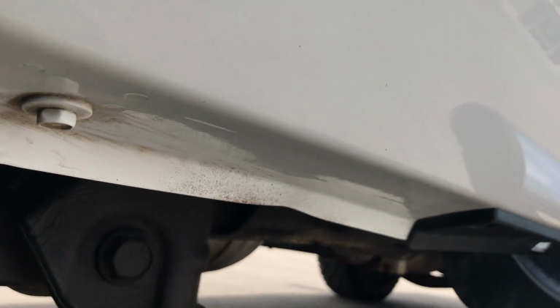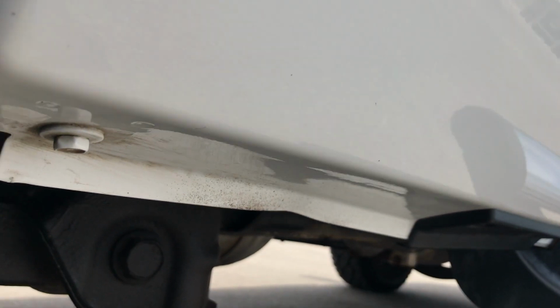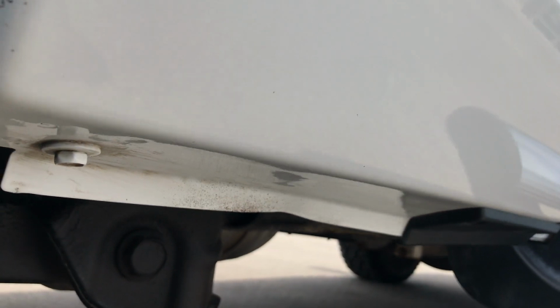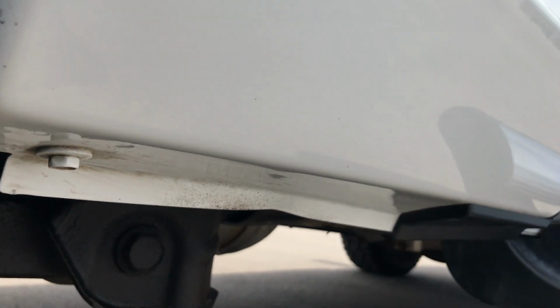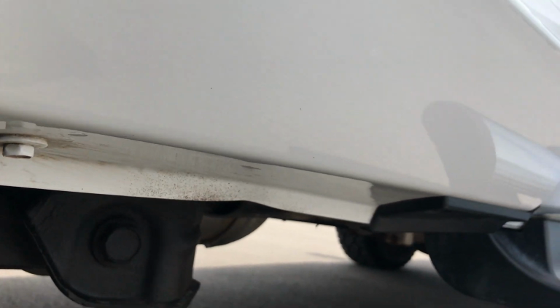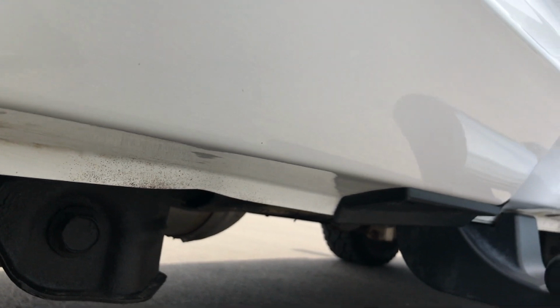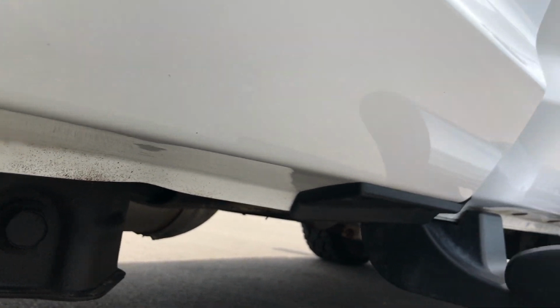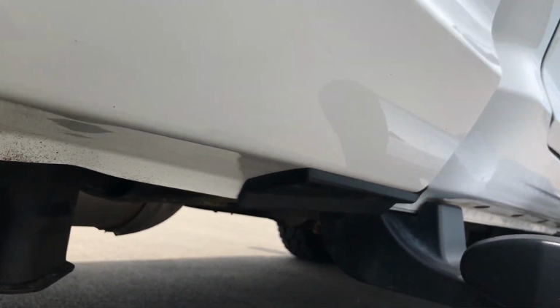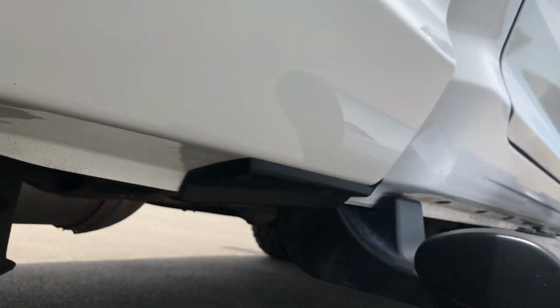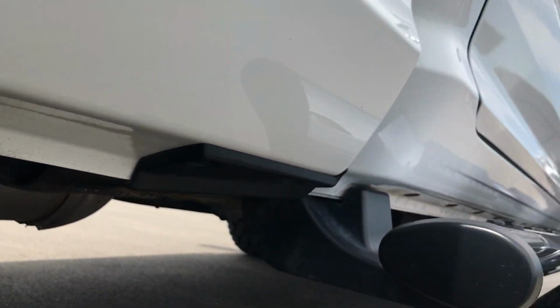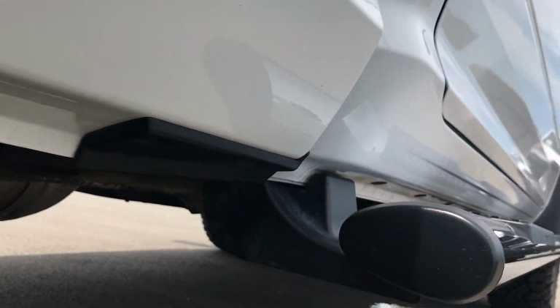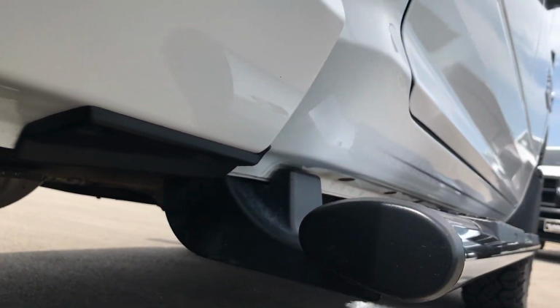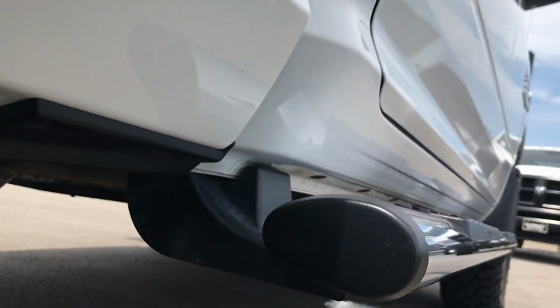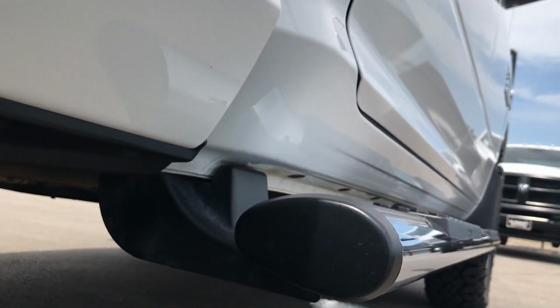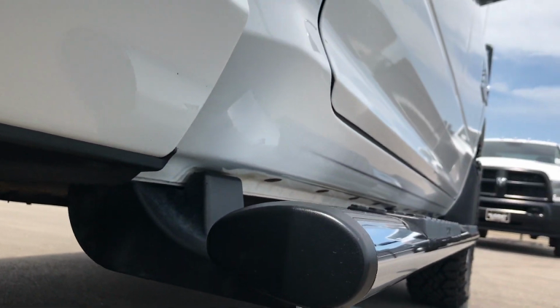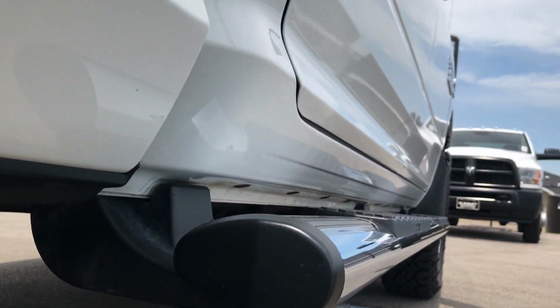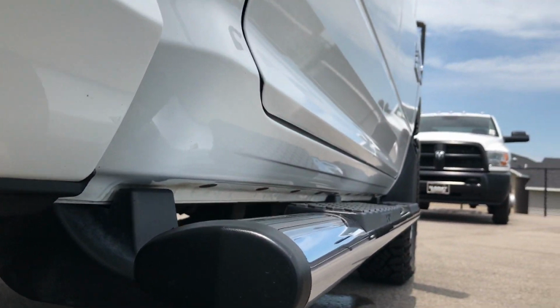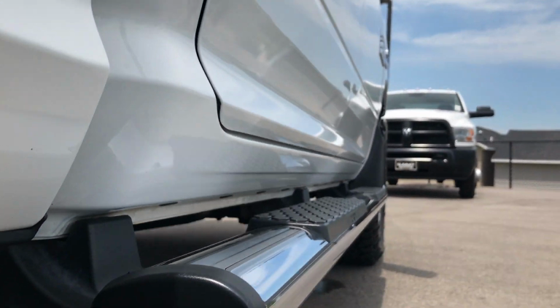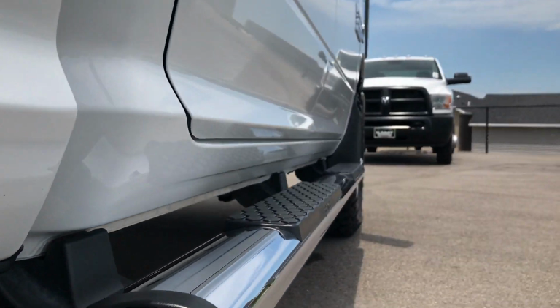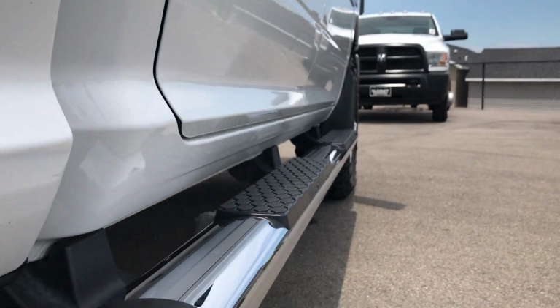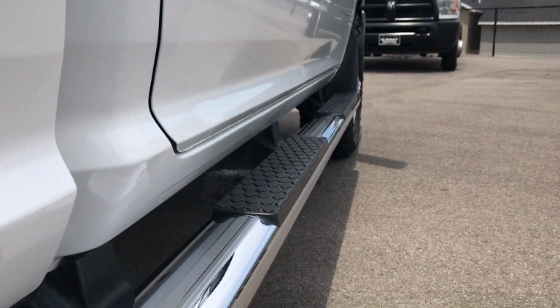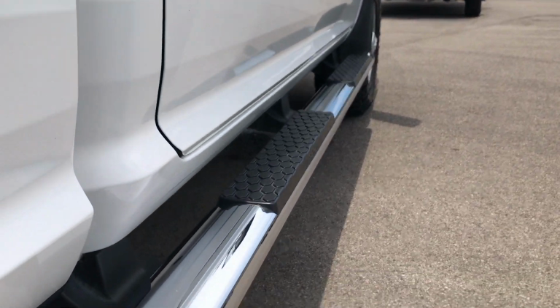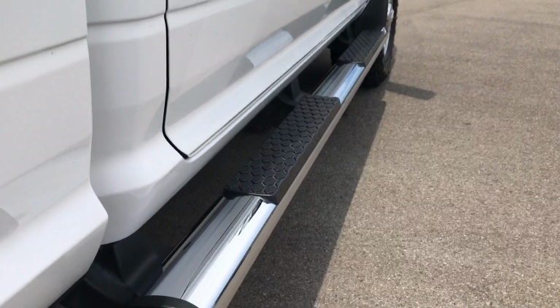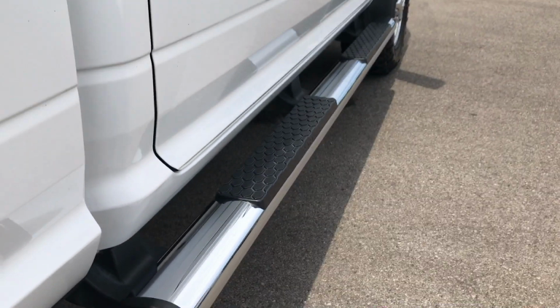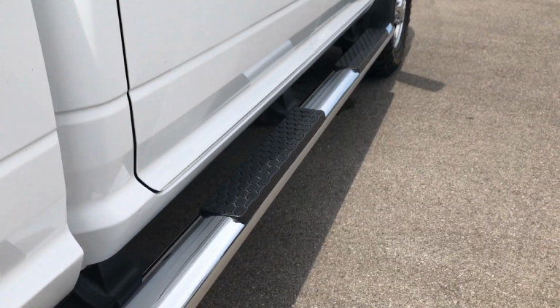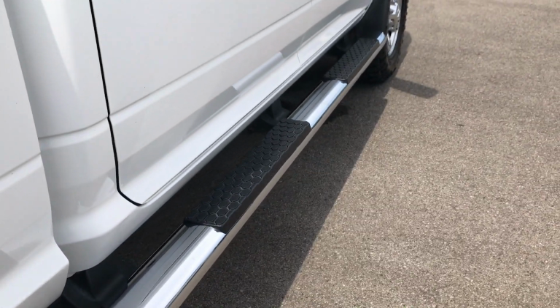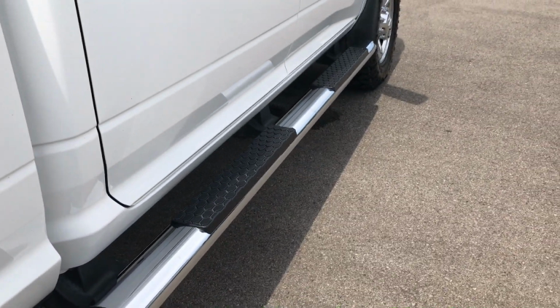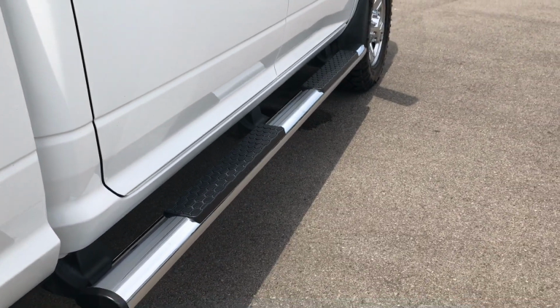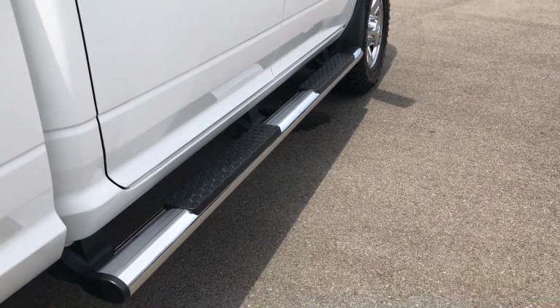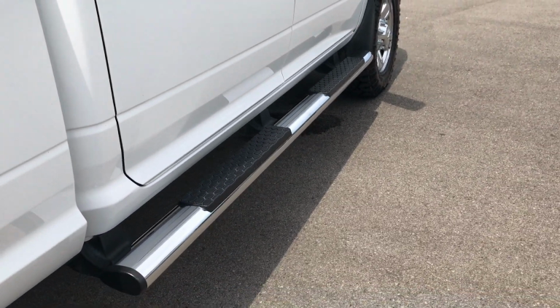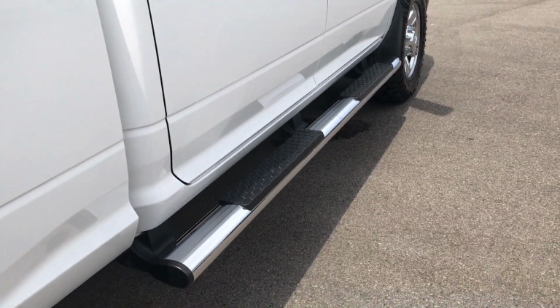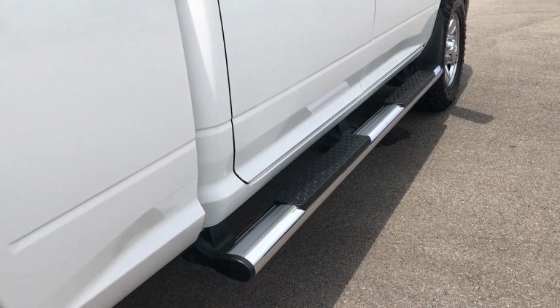The lower lips and rockers look really good on here, and those step bars are in great condition.